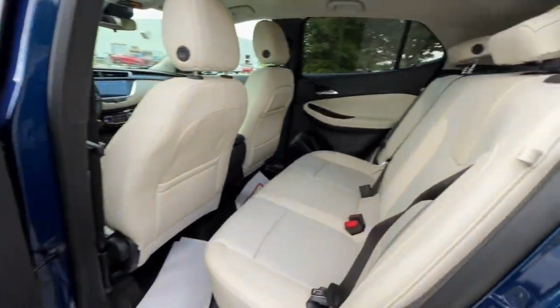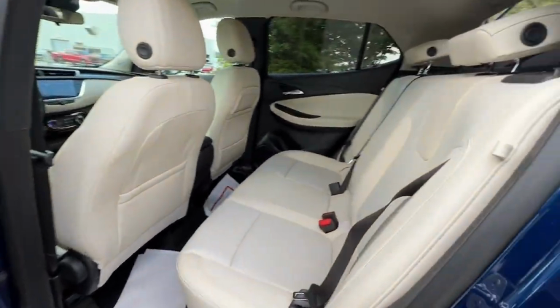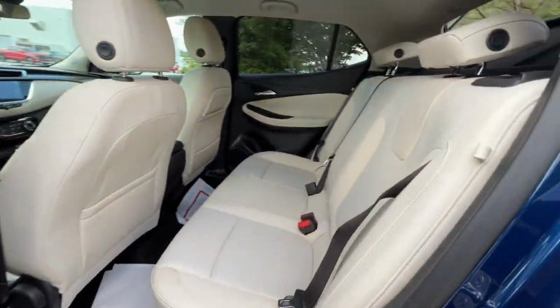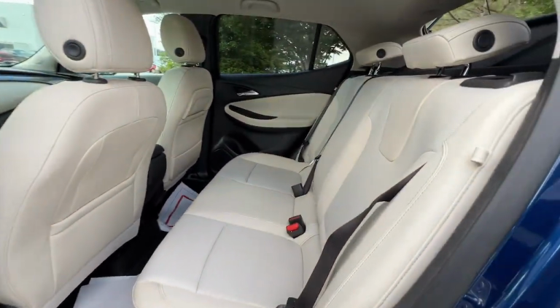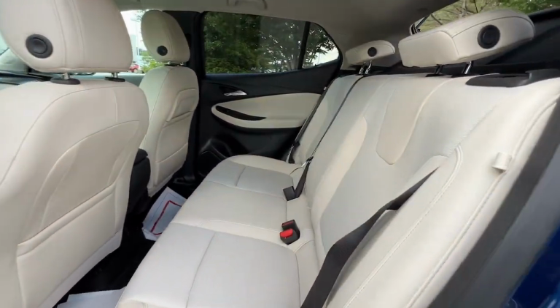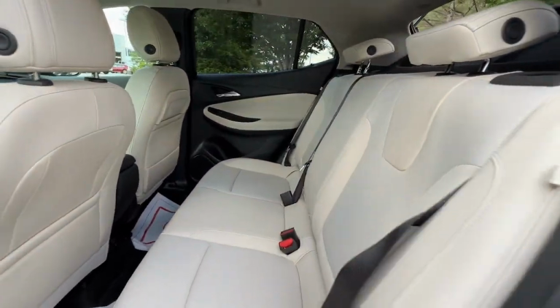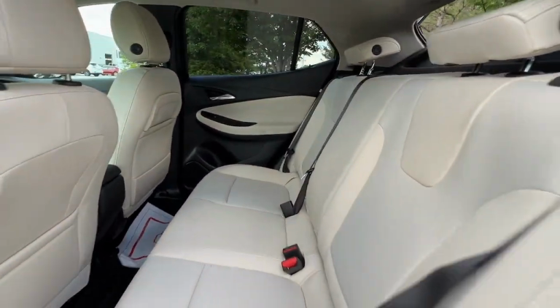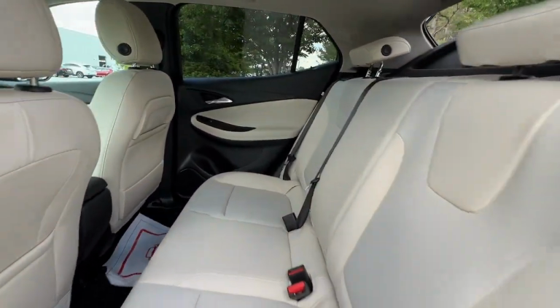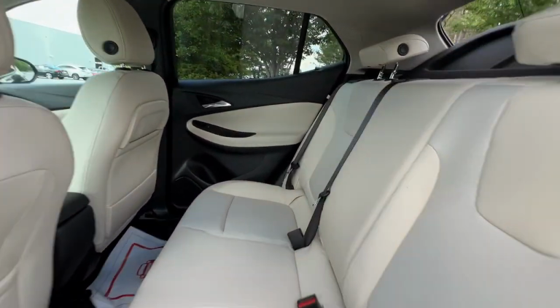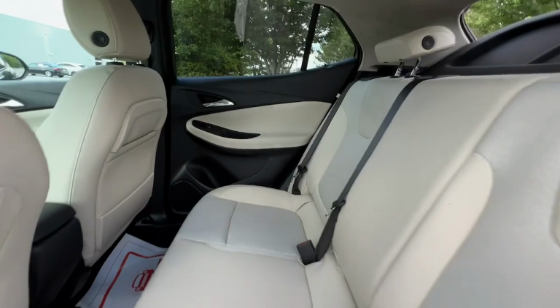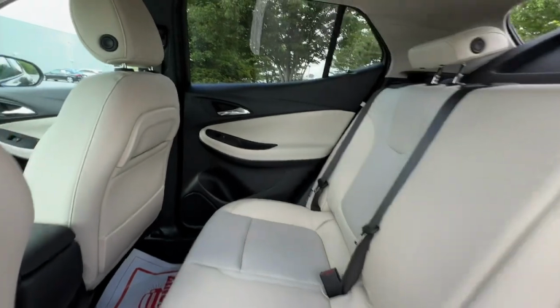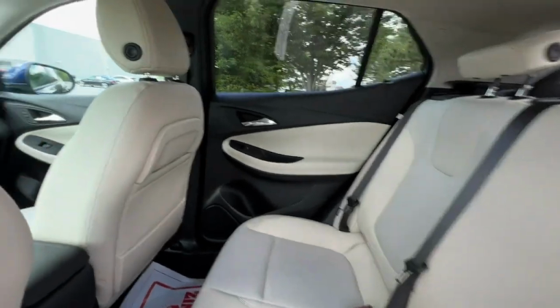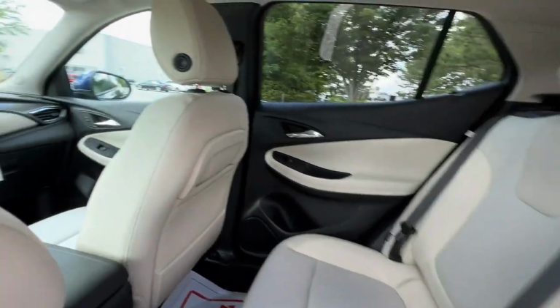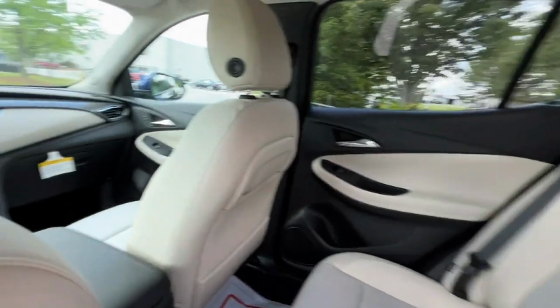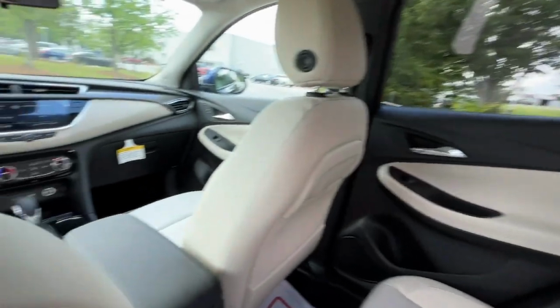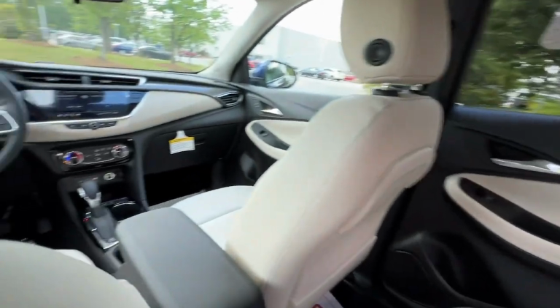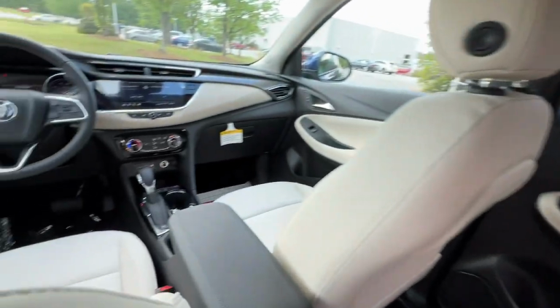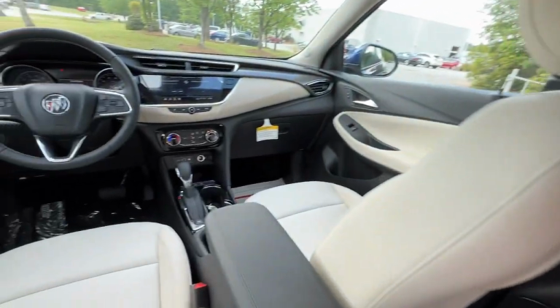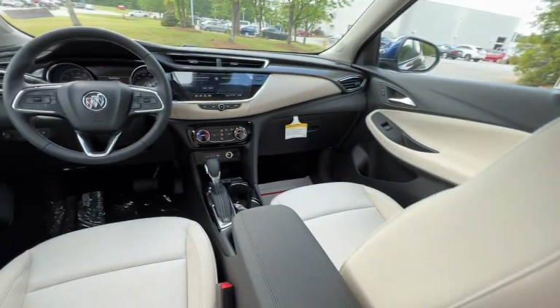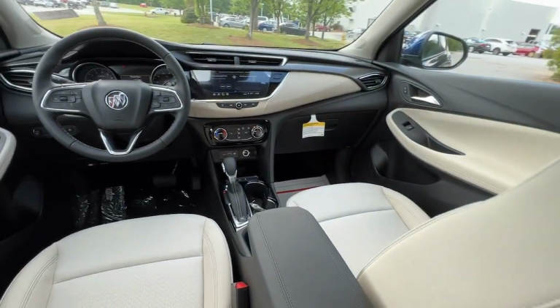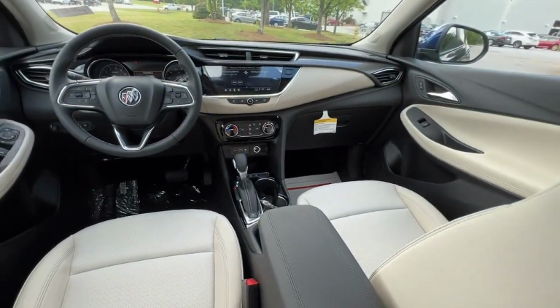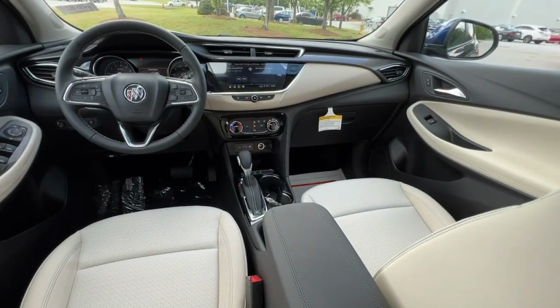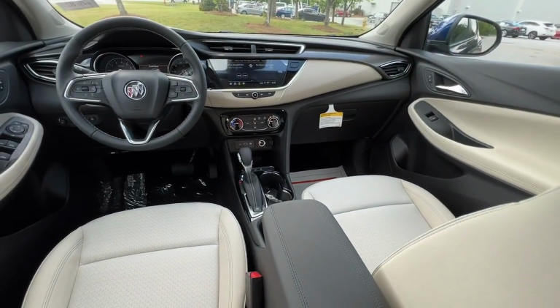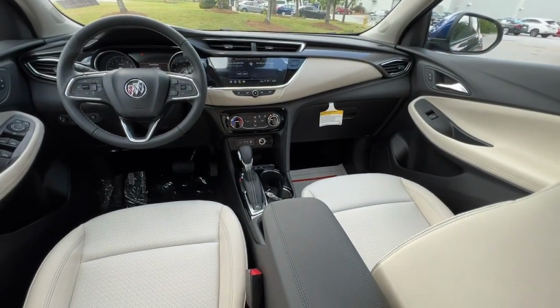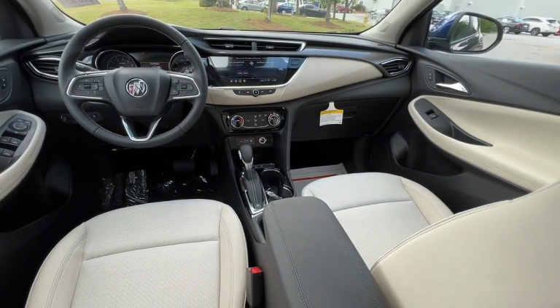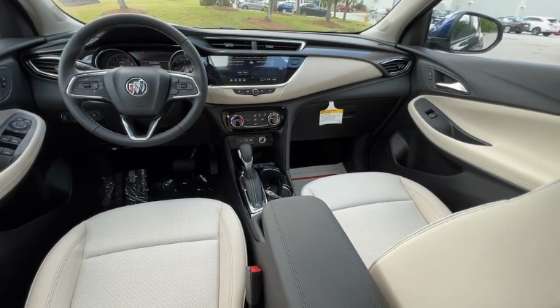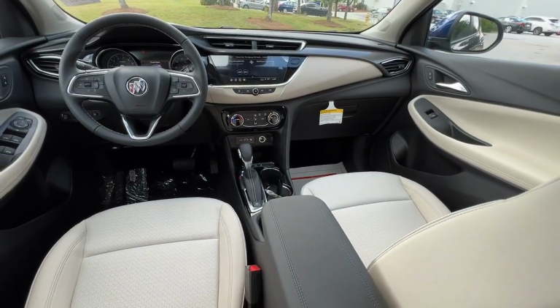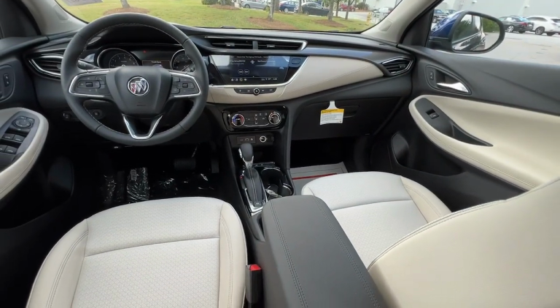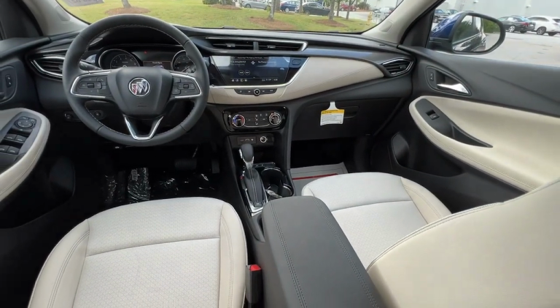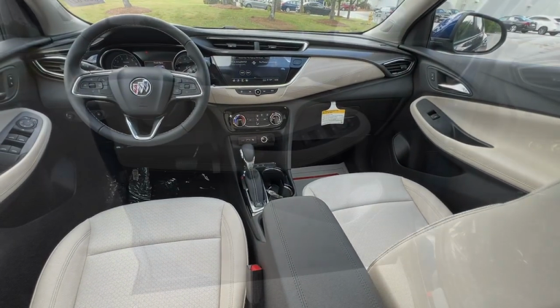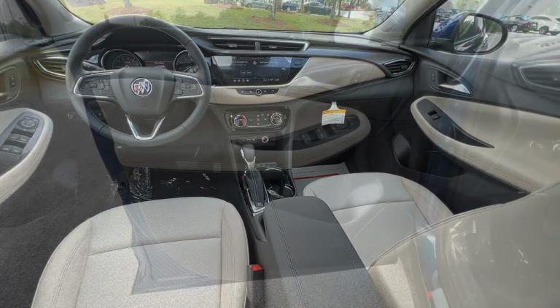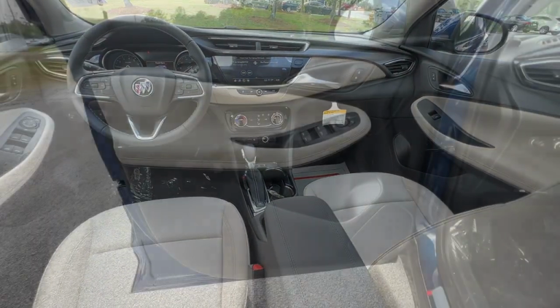Driving pleasure can come in small packages. See for yourself when you drive the Encore.